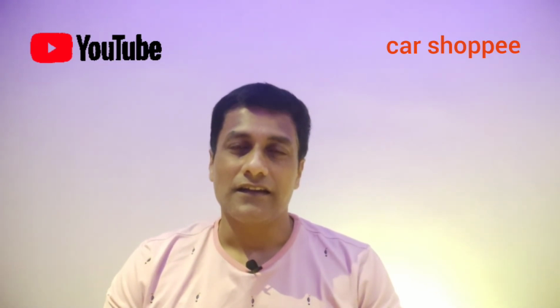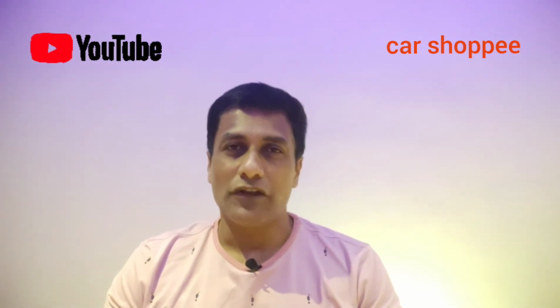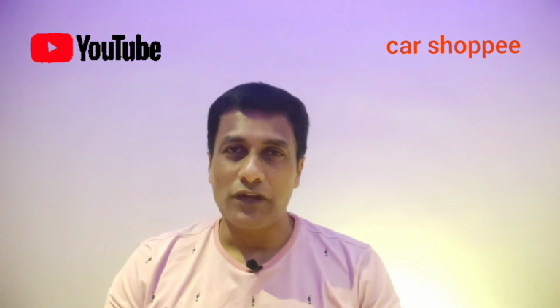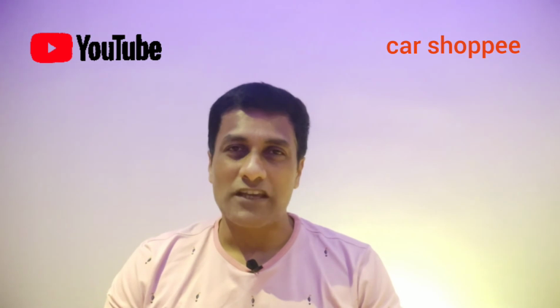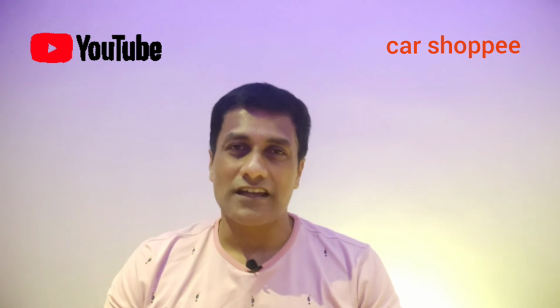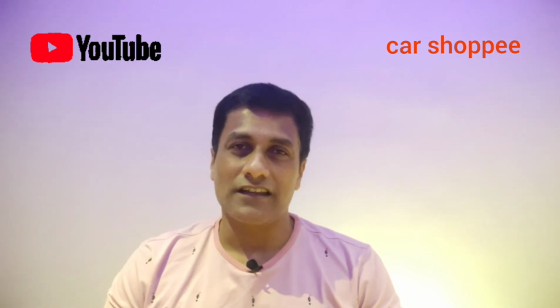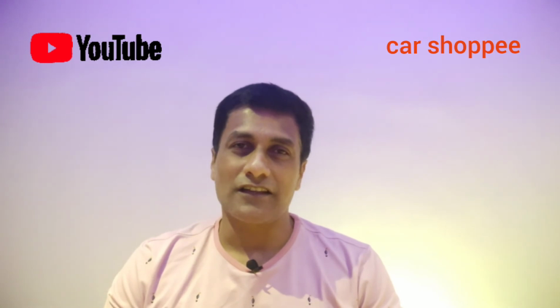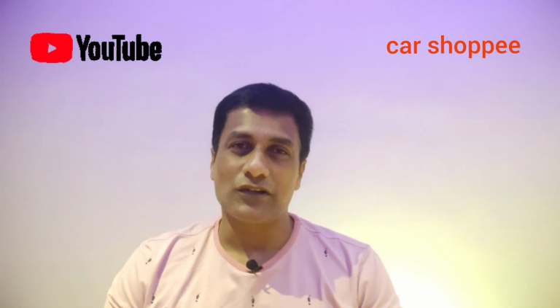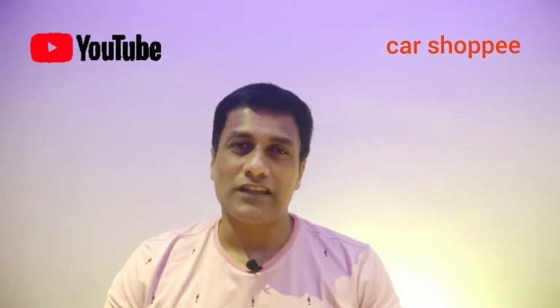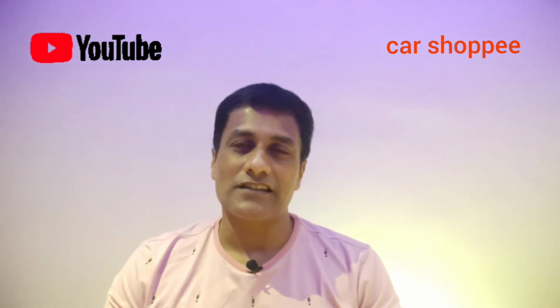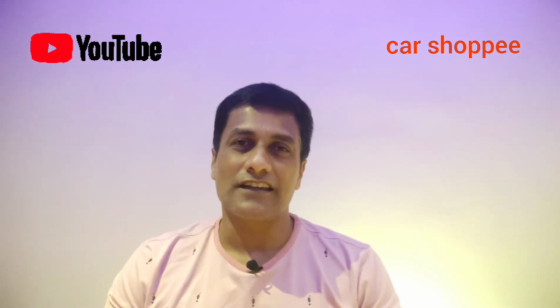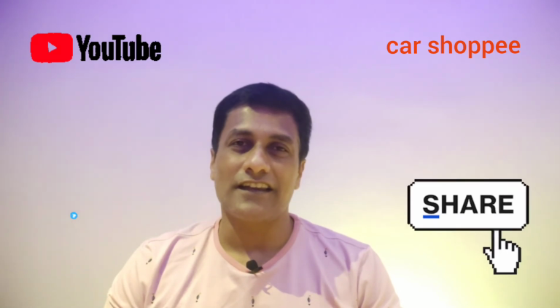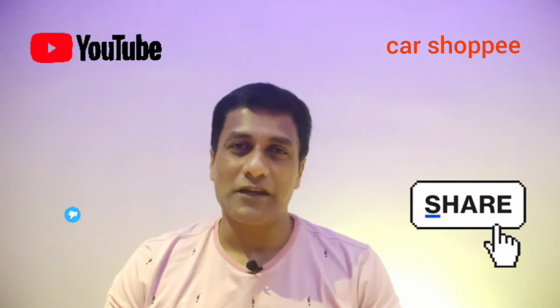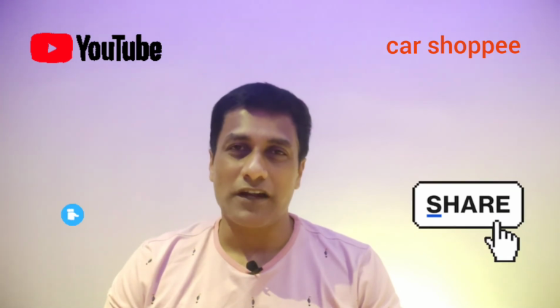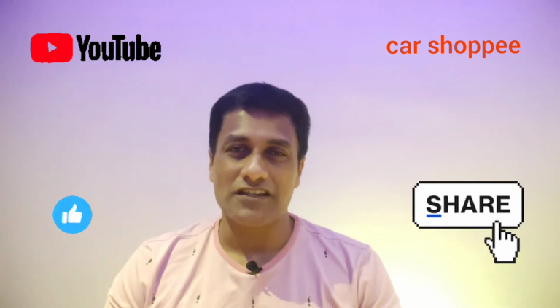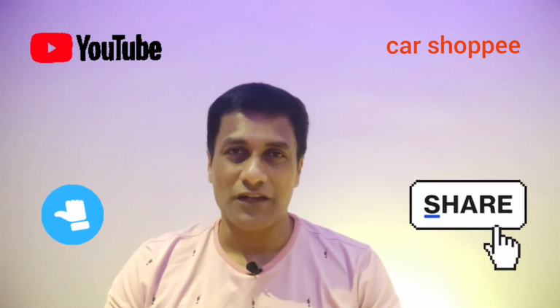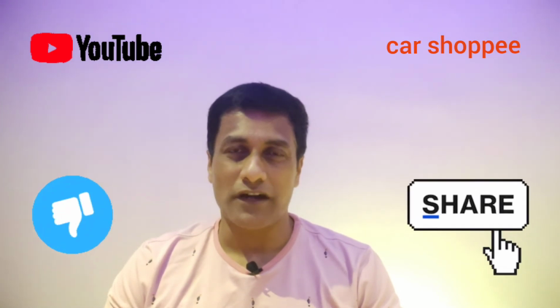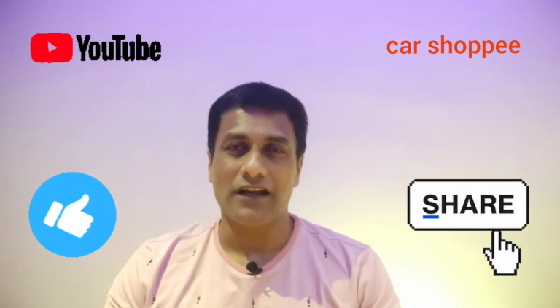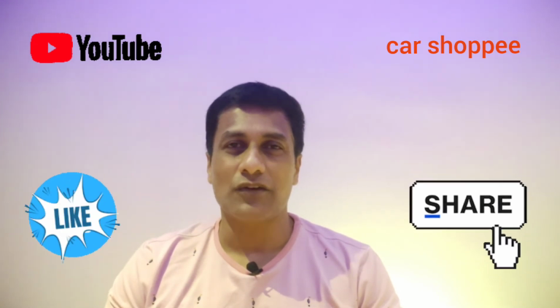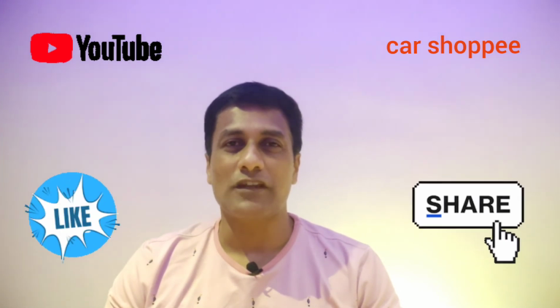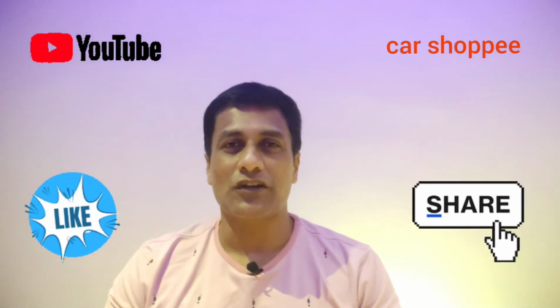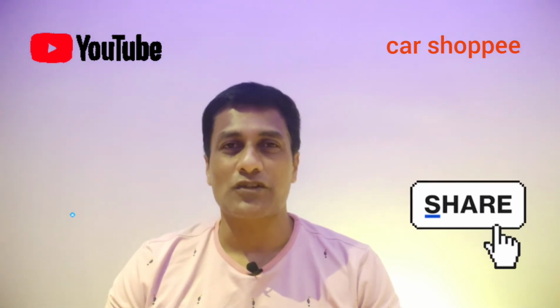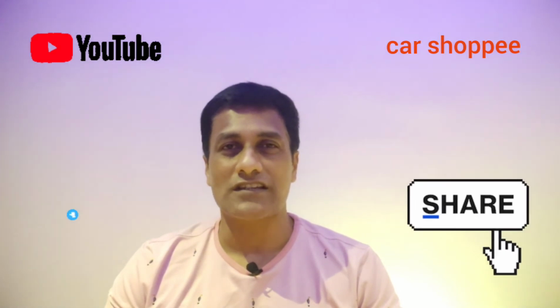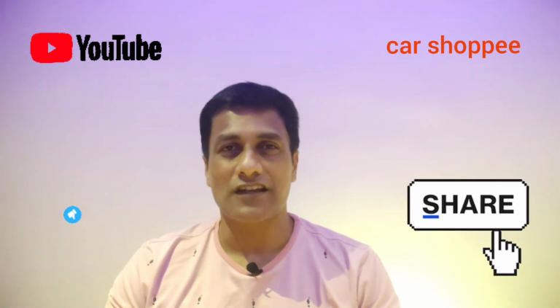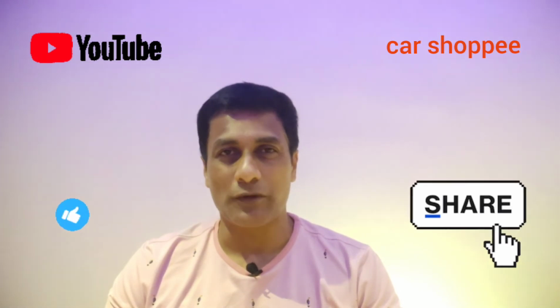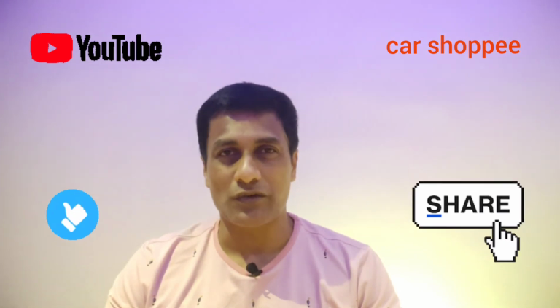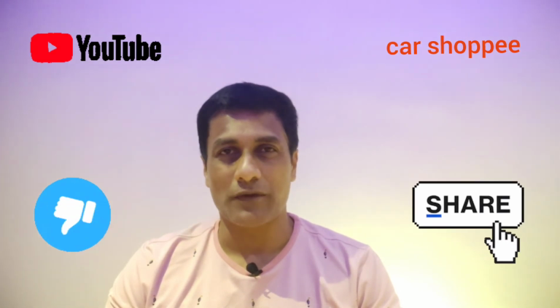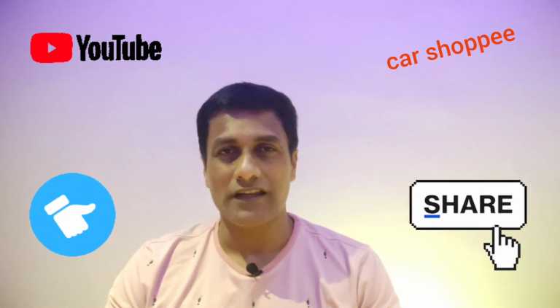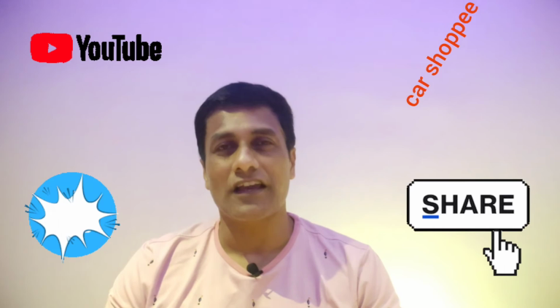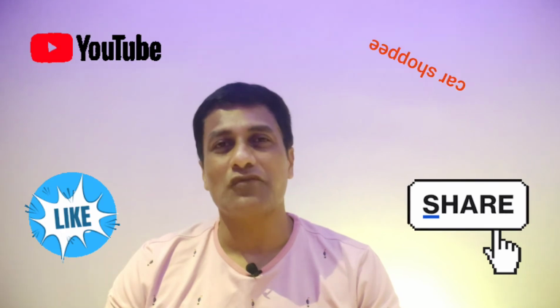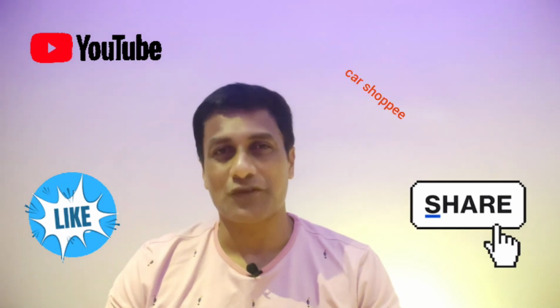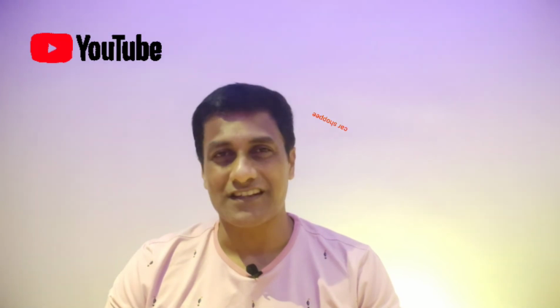If you want to like this video, please like and share. Have you named our questions in the comment, kuda maadi. Thank you for watching.